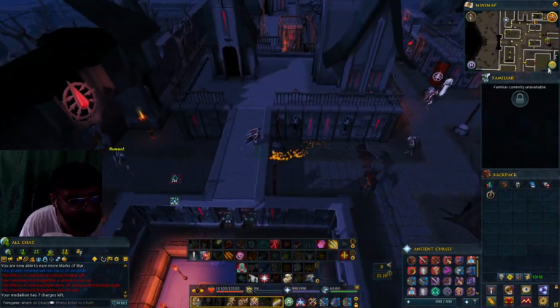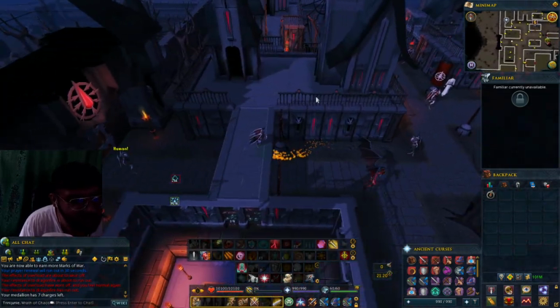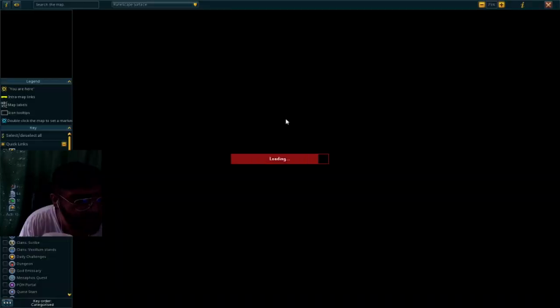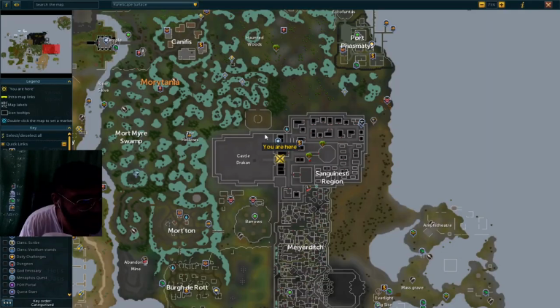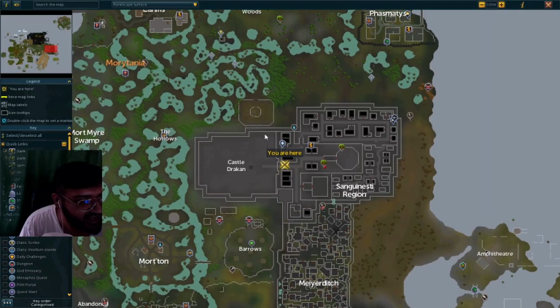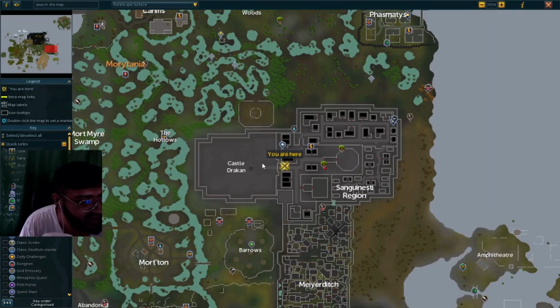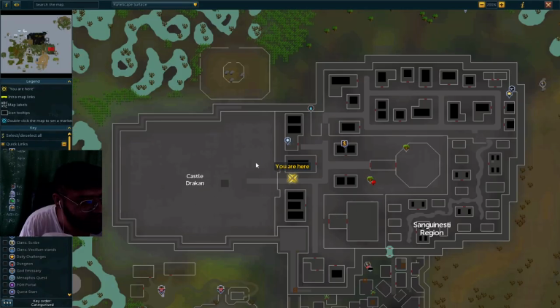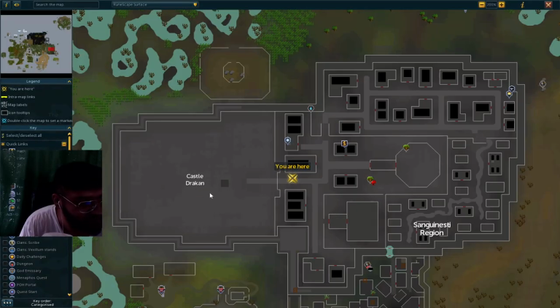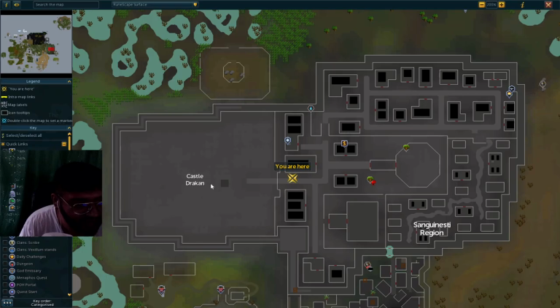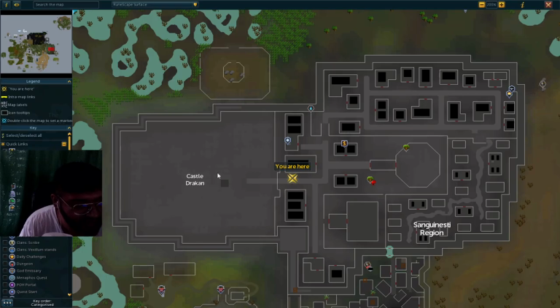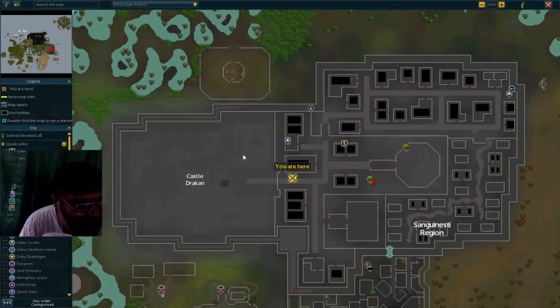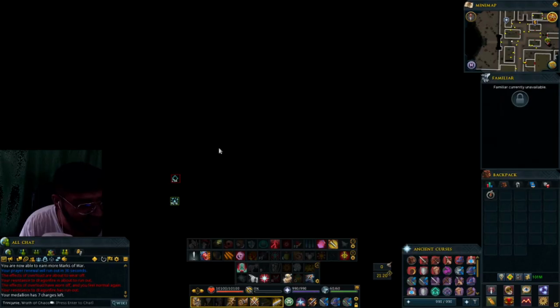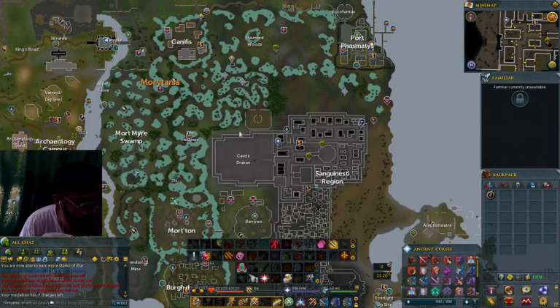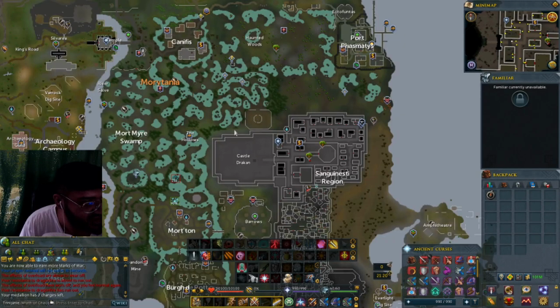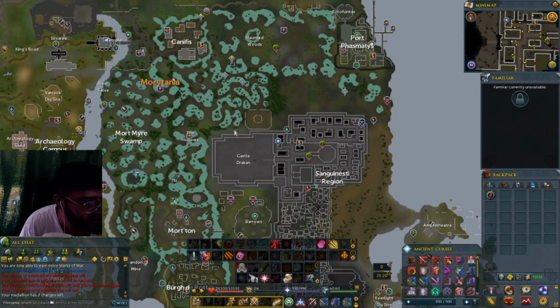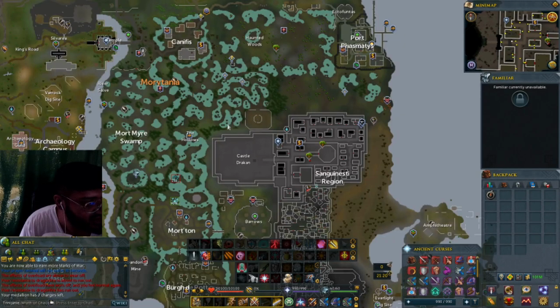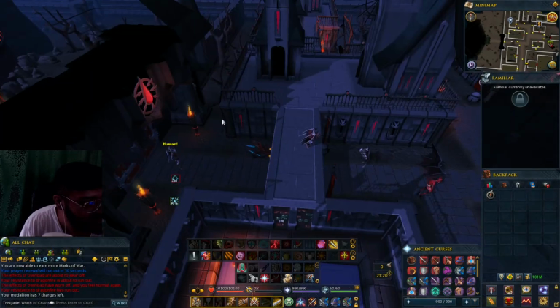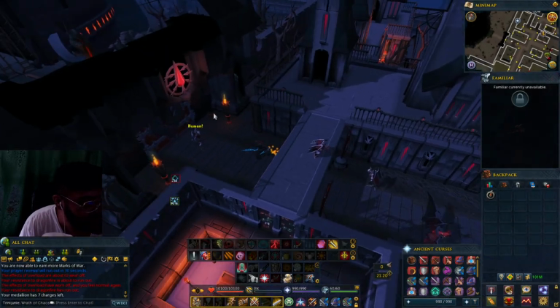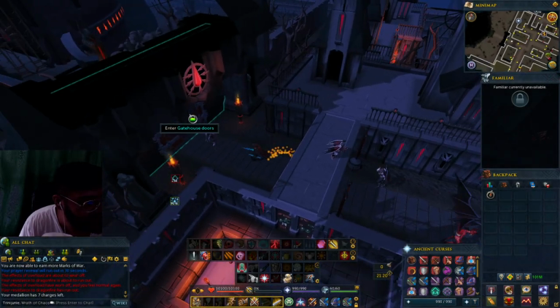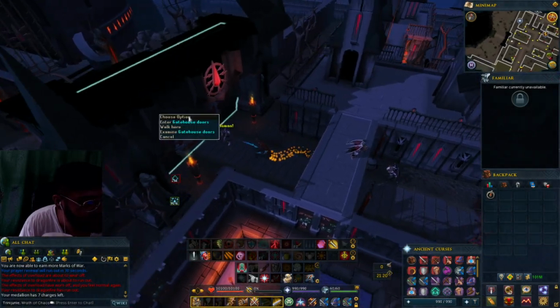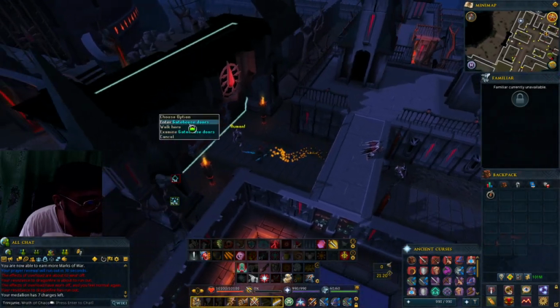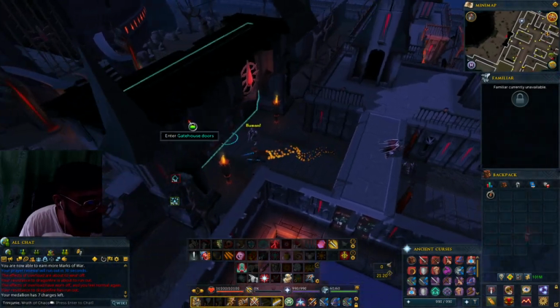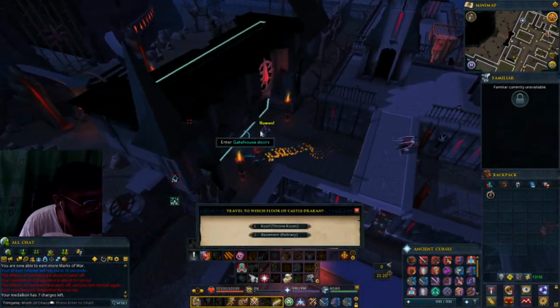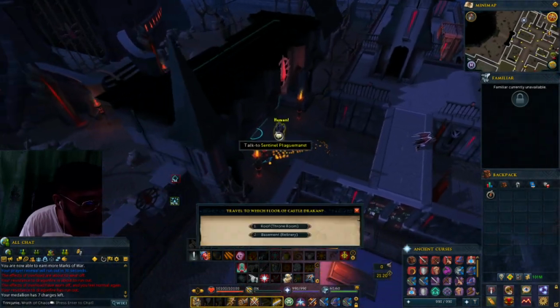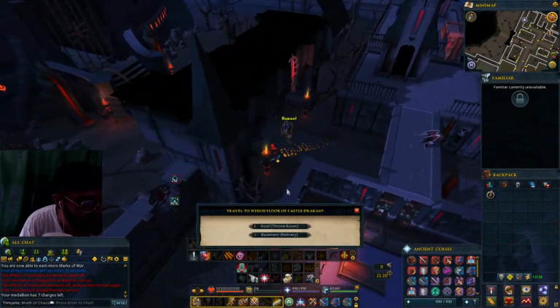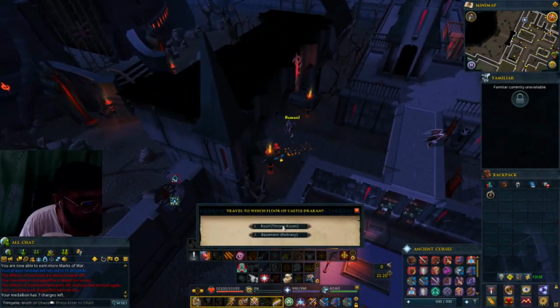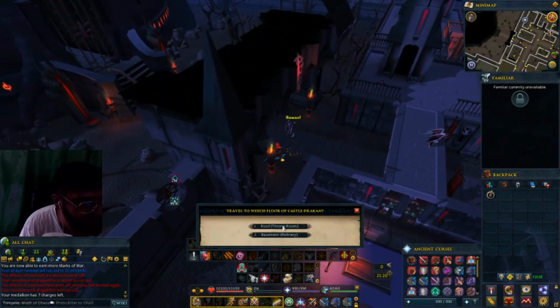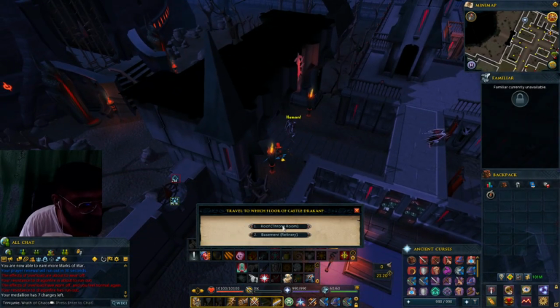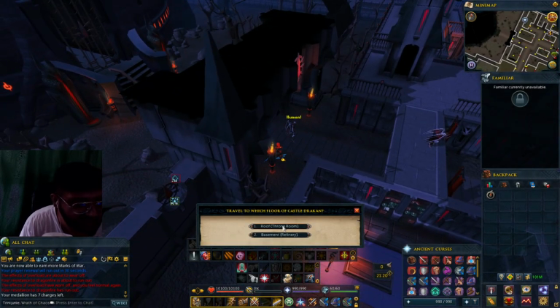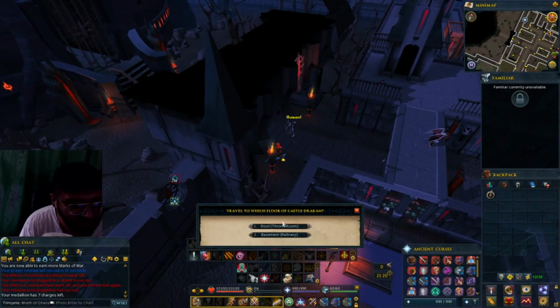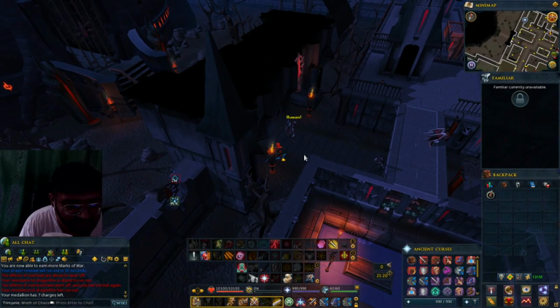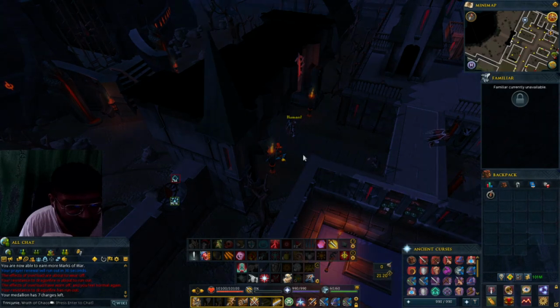So what it would look like here — you would go to Castle Drakhan, enter the gatehouse, and go to the roof.